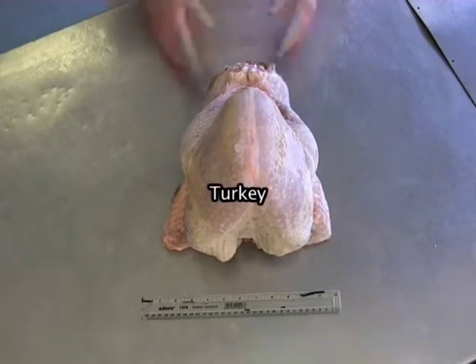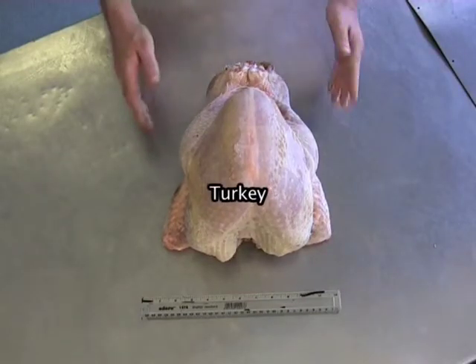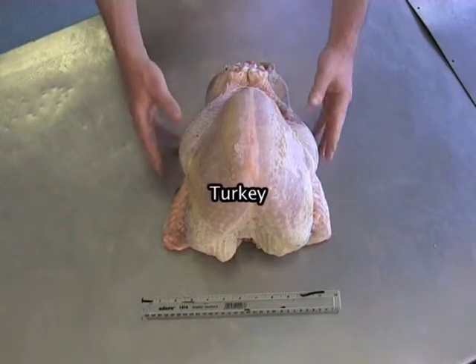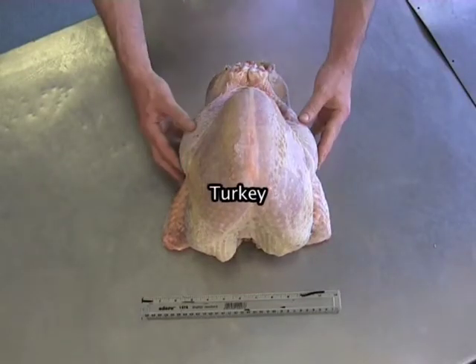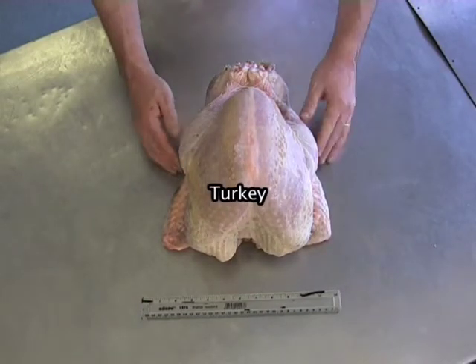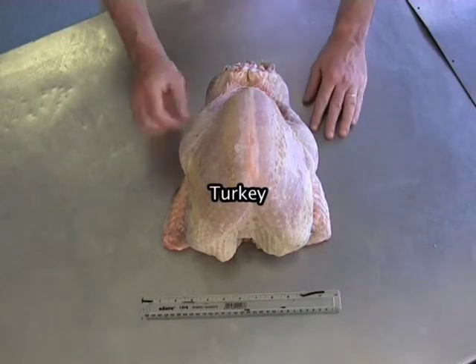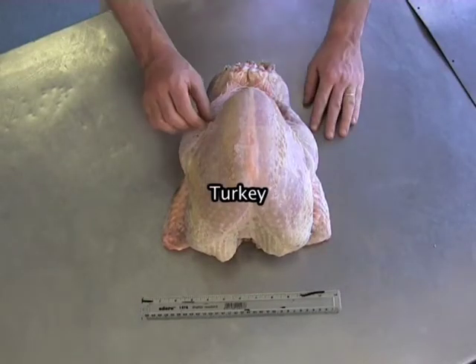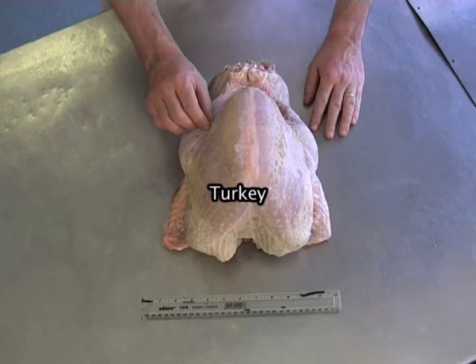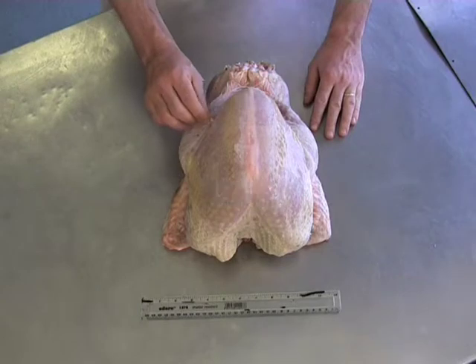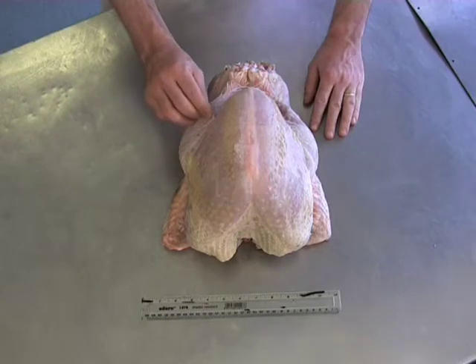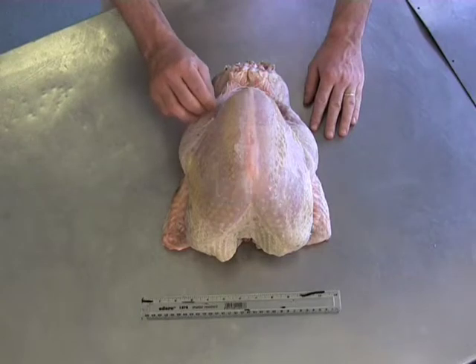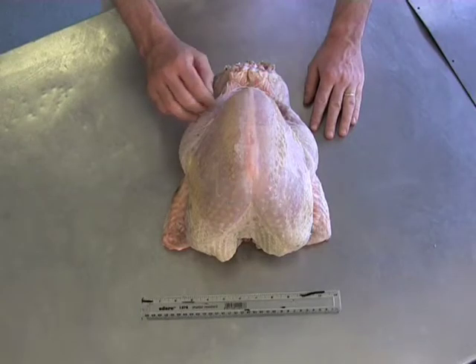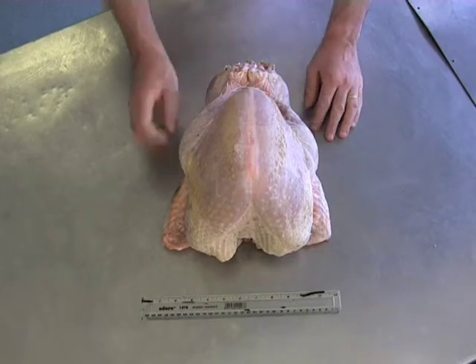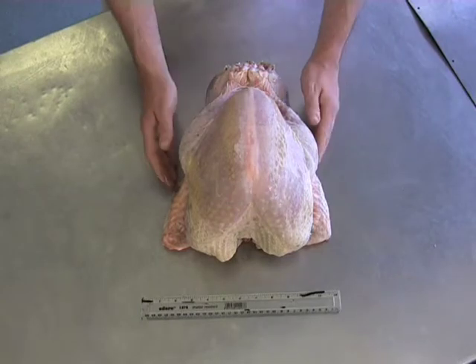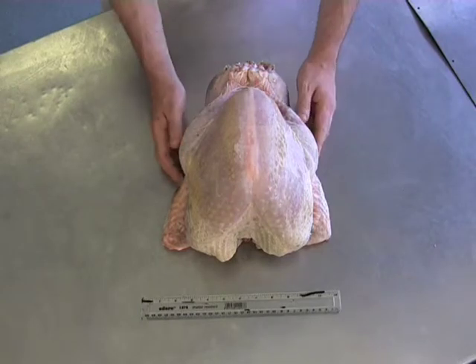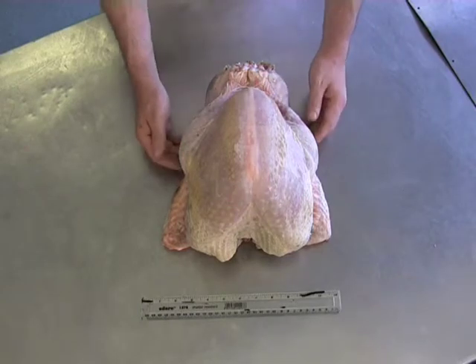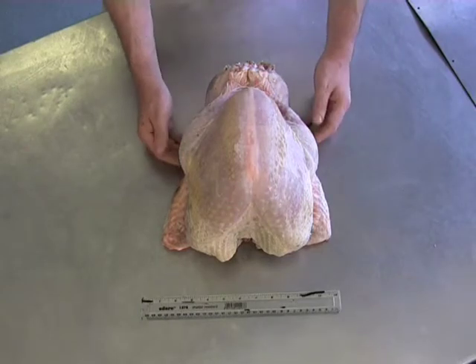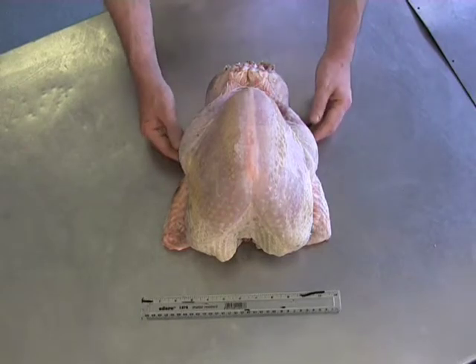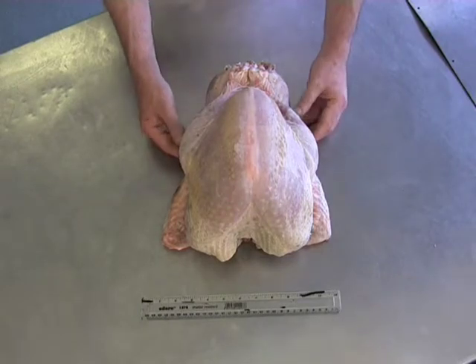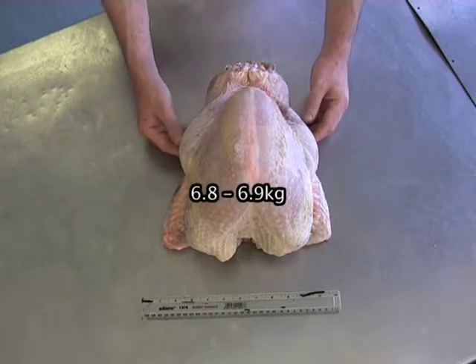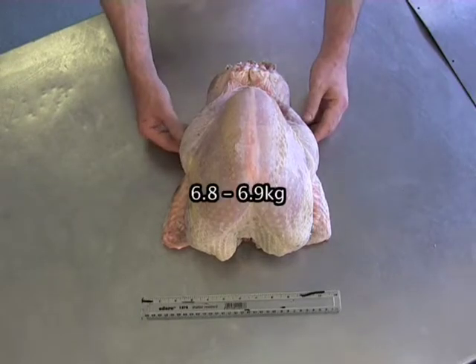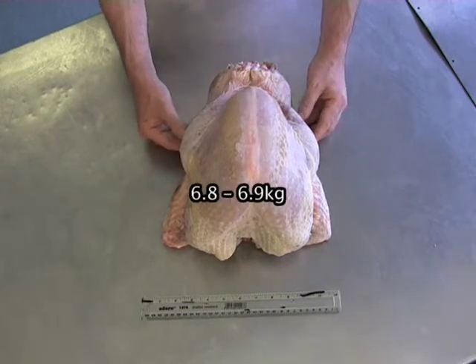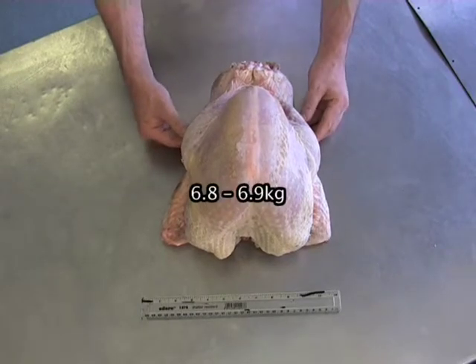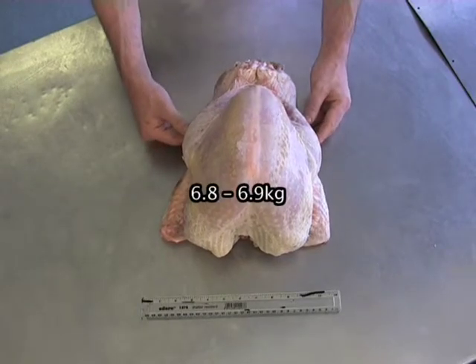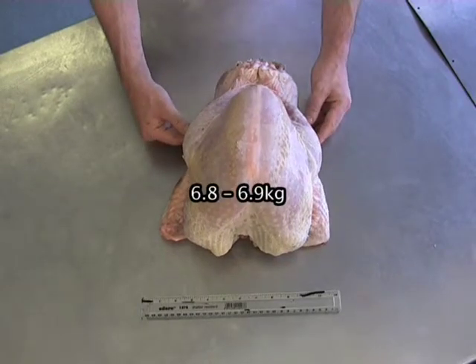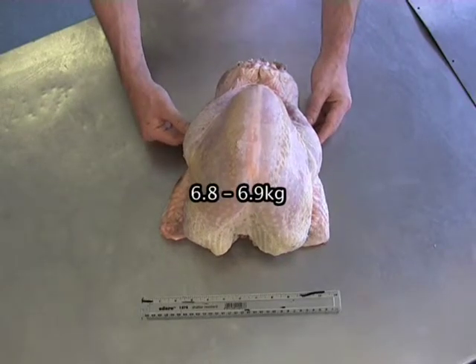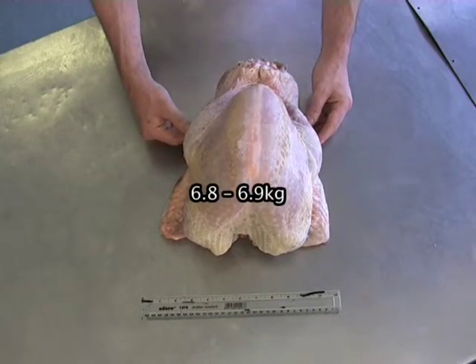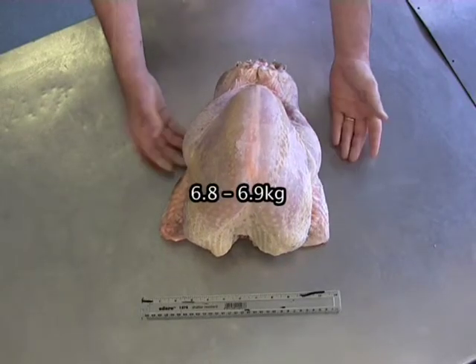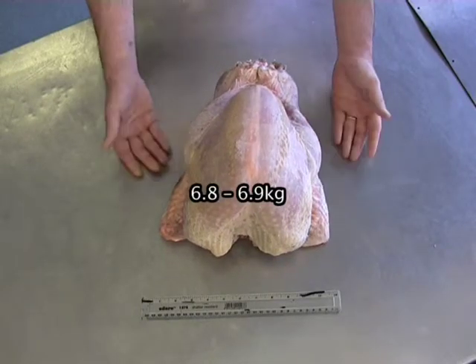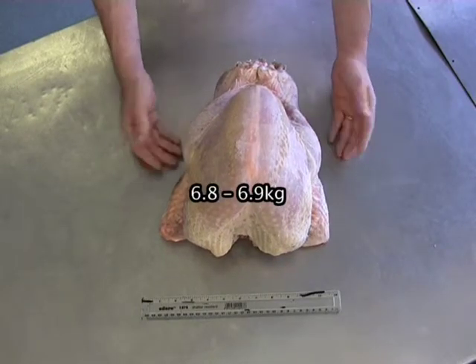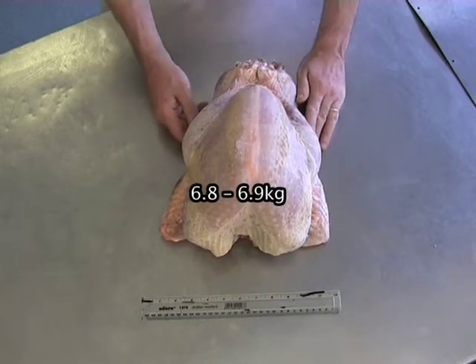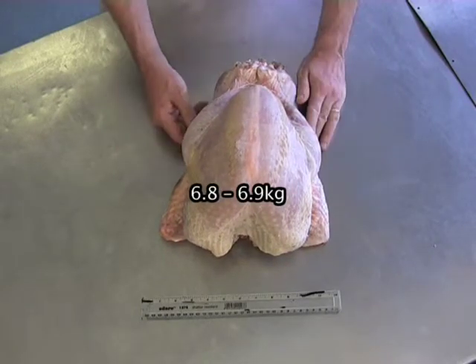What we have here is a hen turkey, between £13 and £14, perfect for roasting.